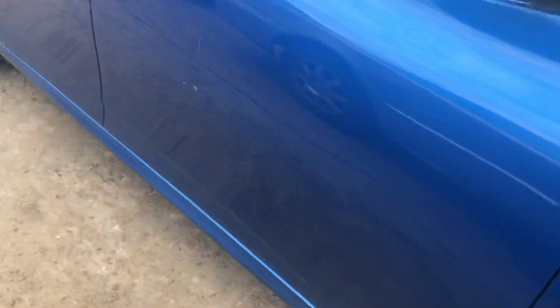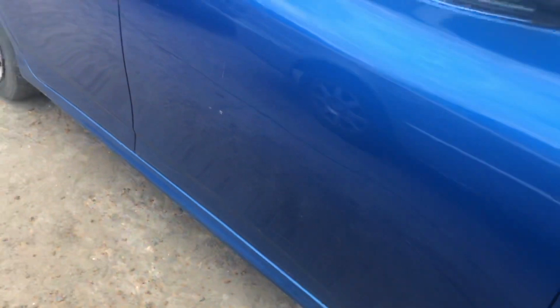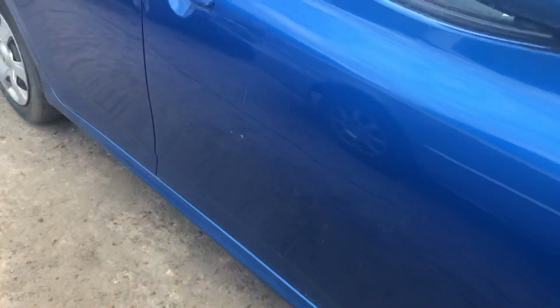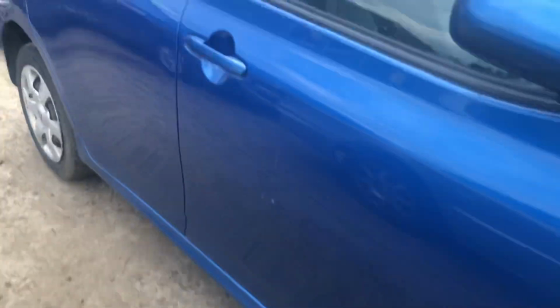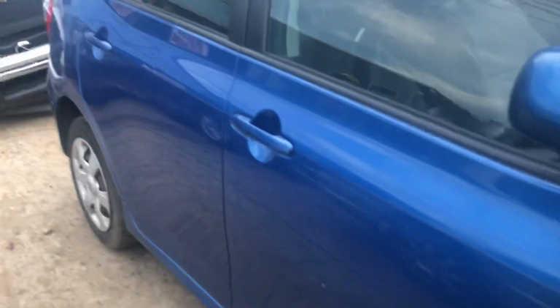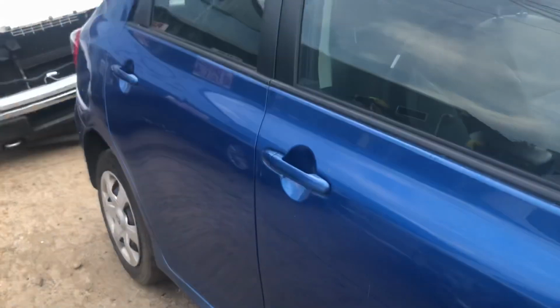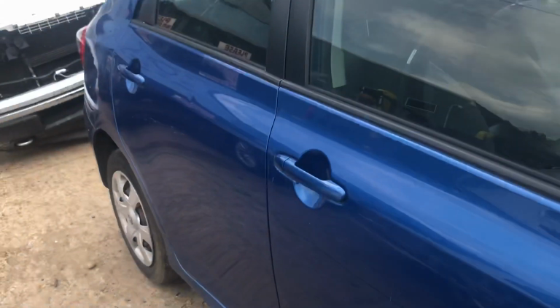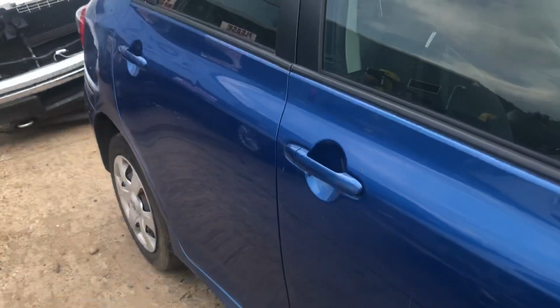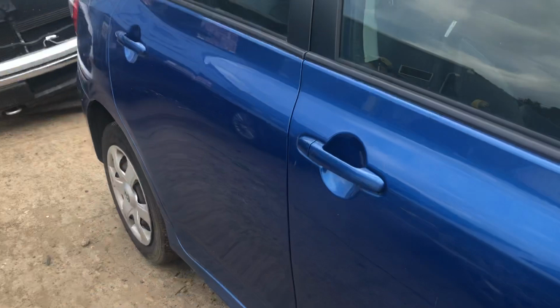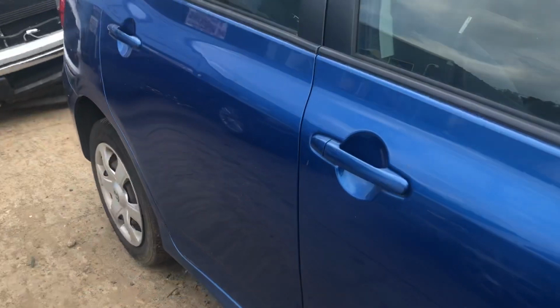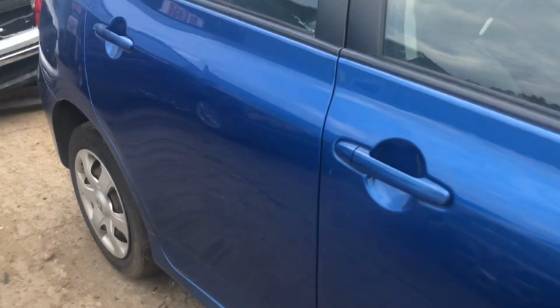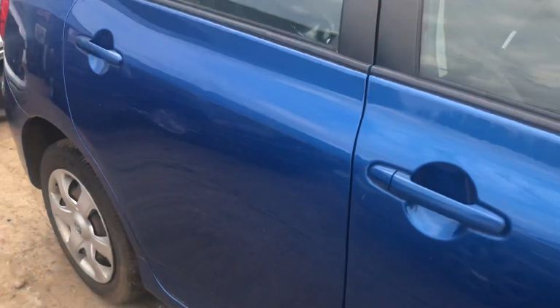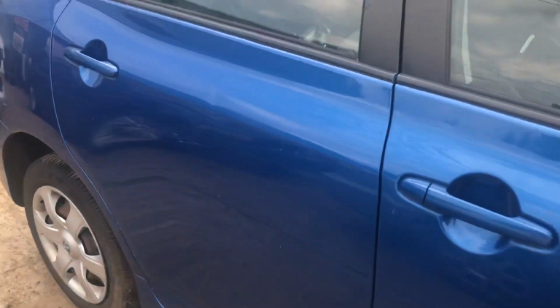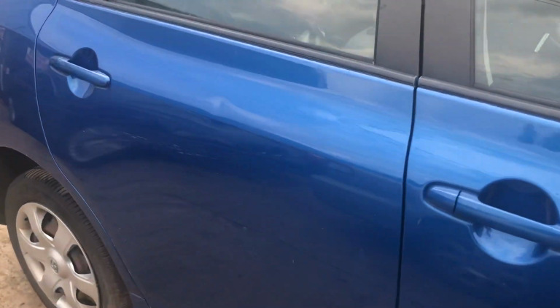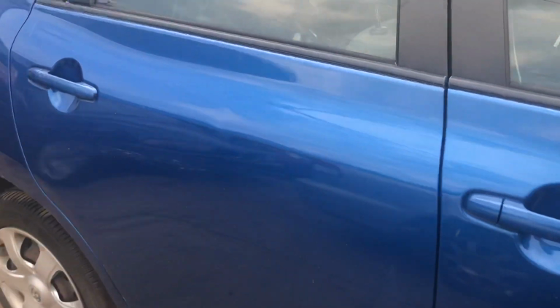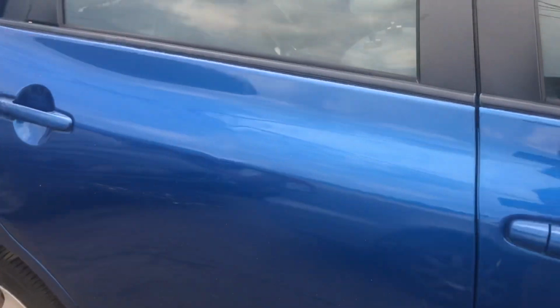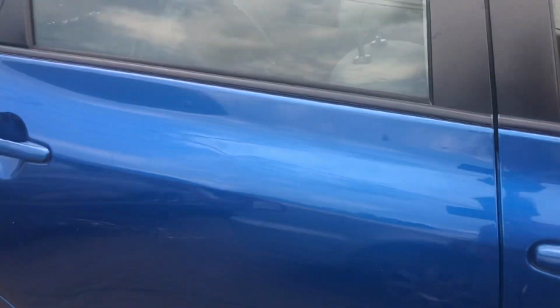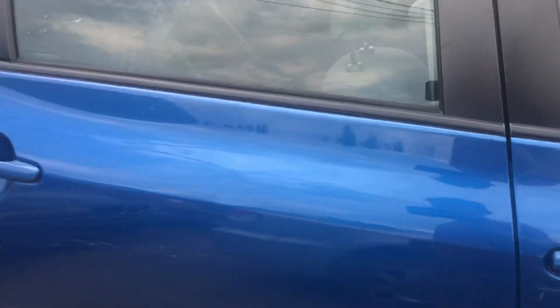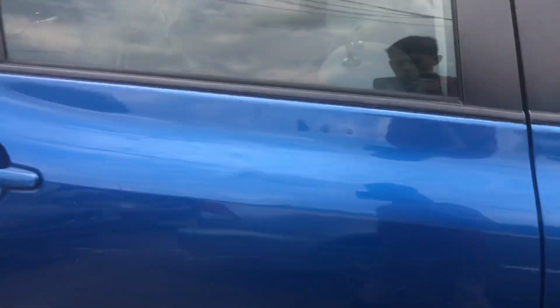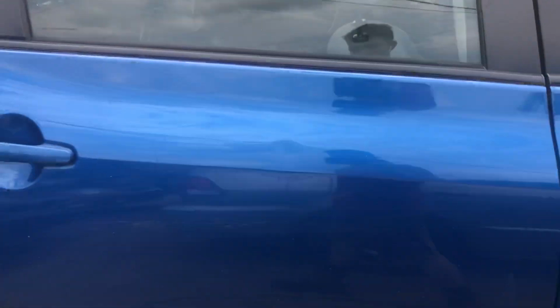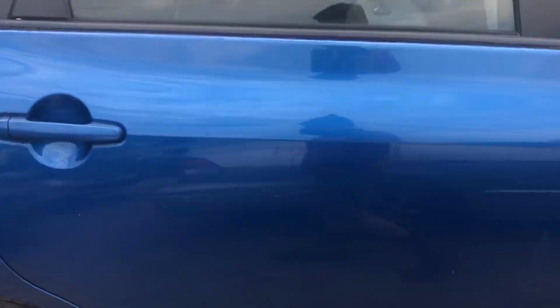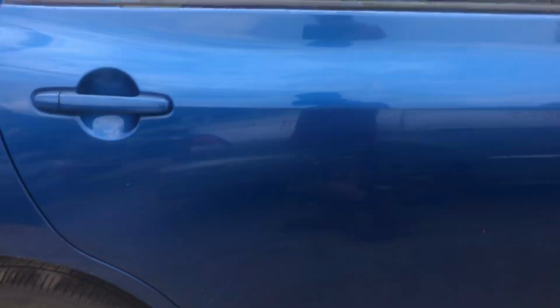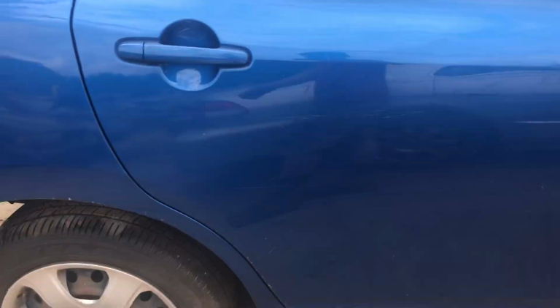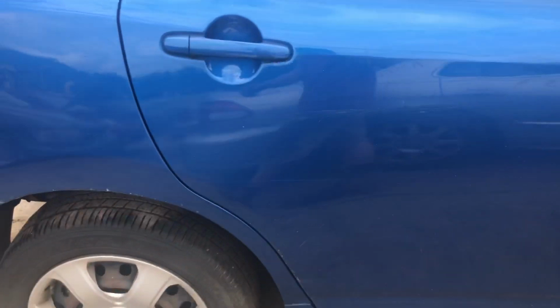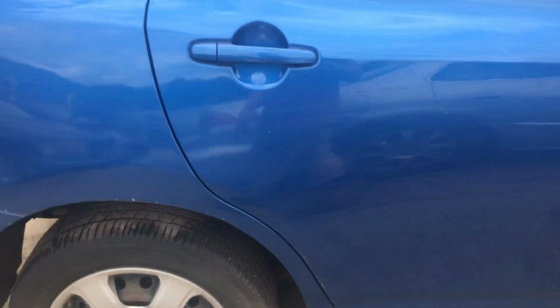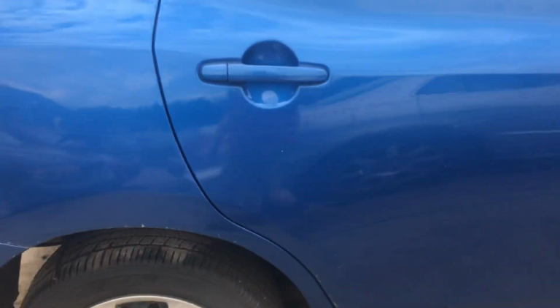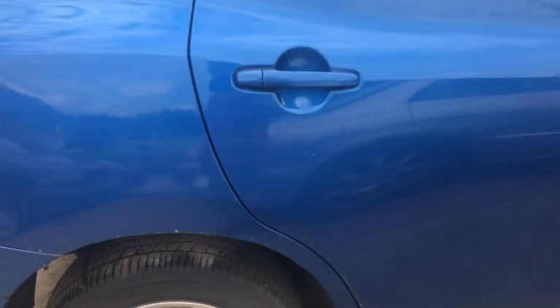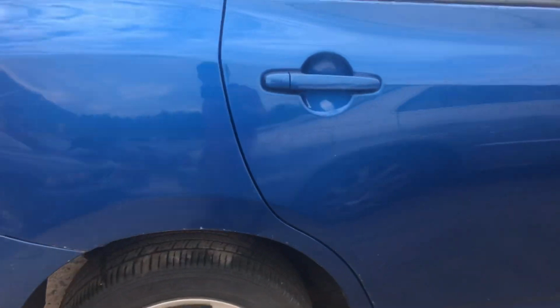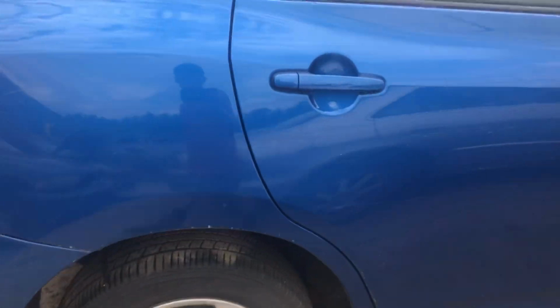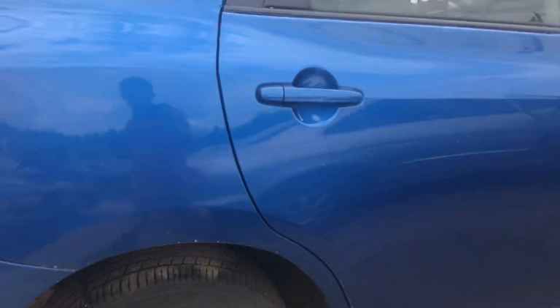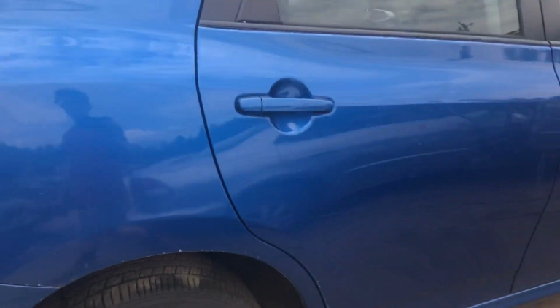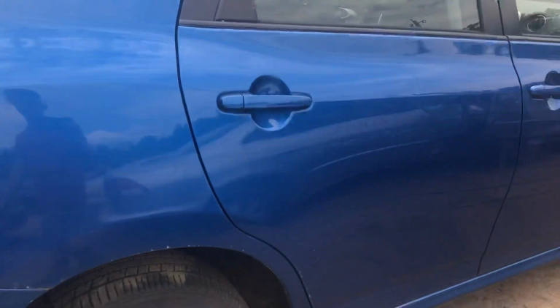Front door's scuffed up, looks usable. Rear door has a small crease, also looks usable.